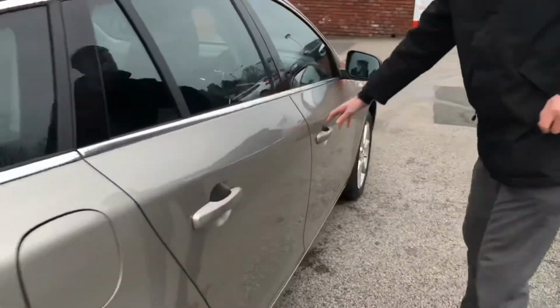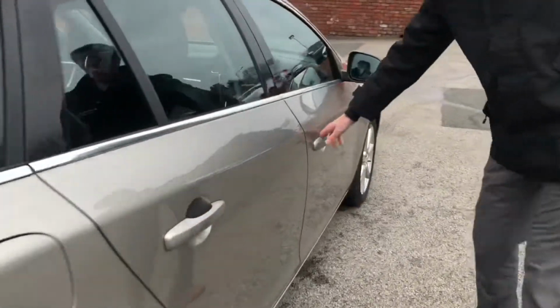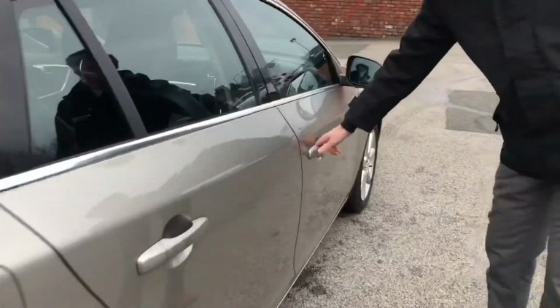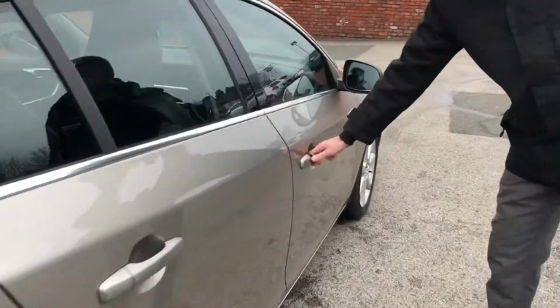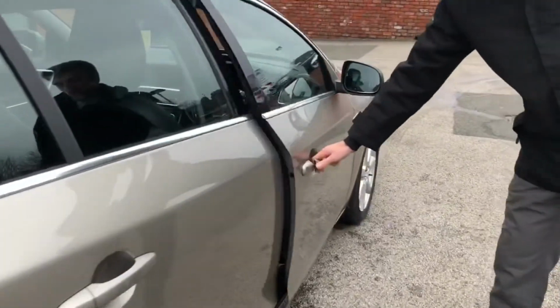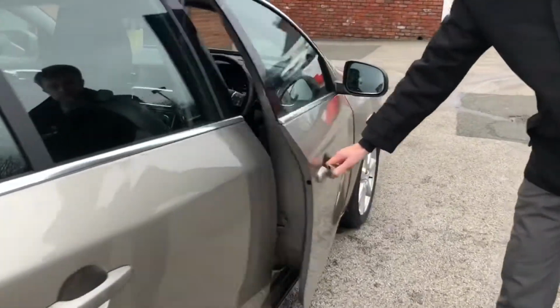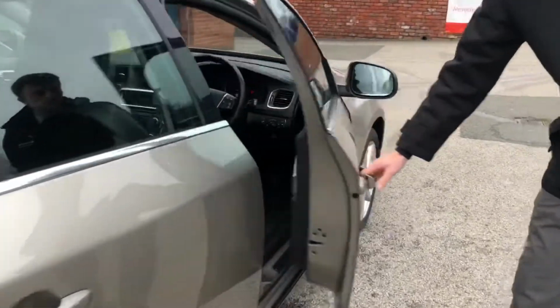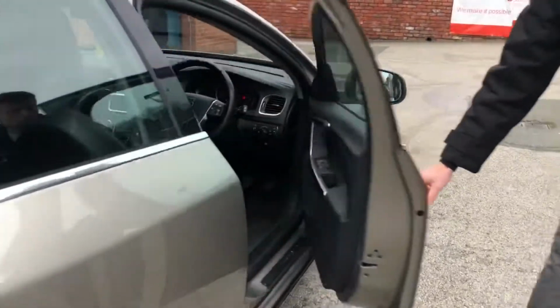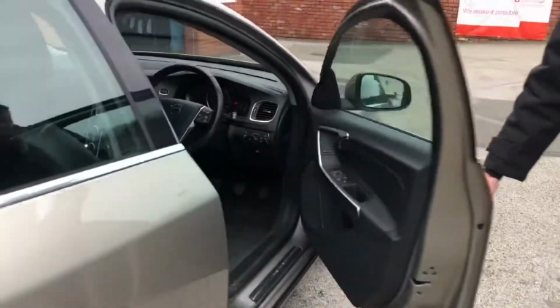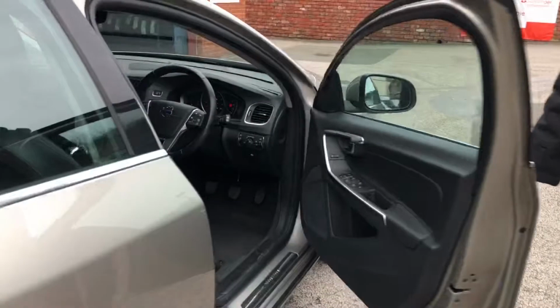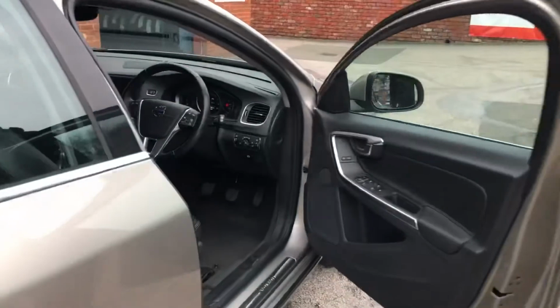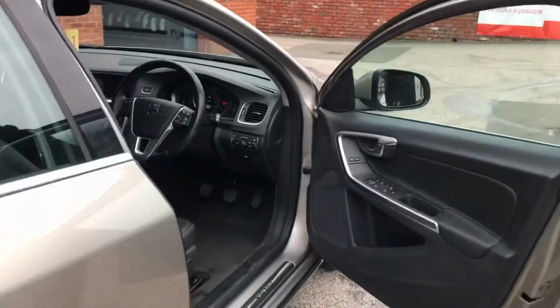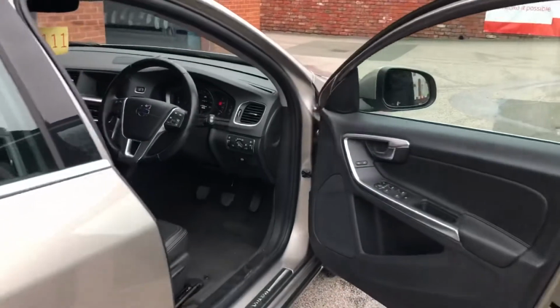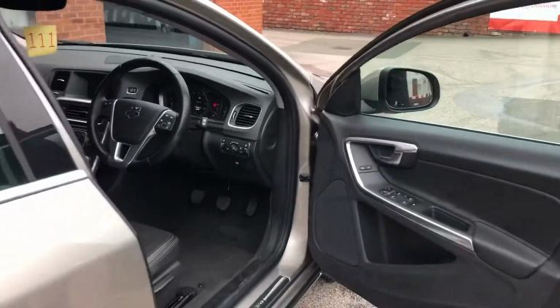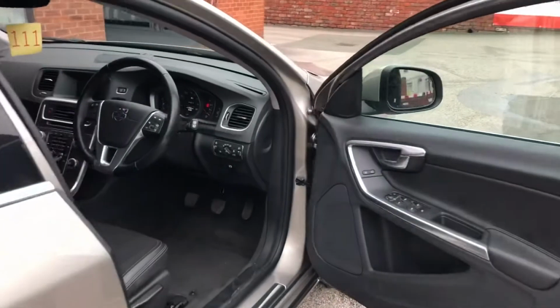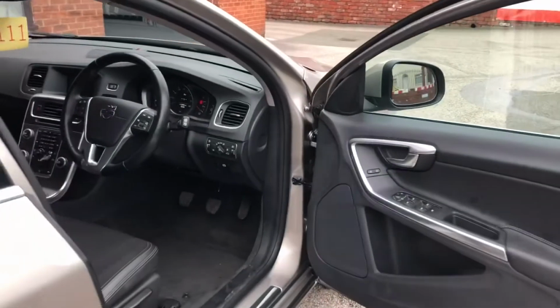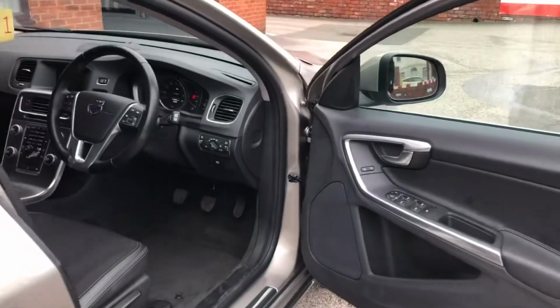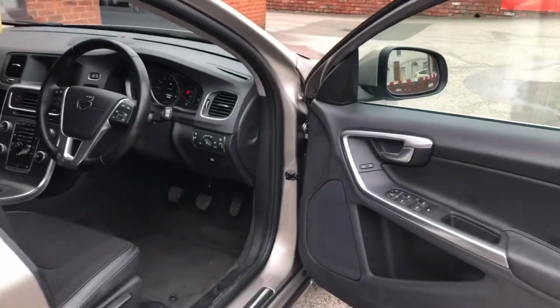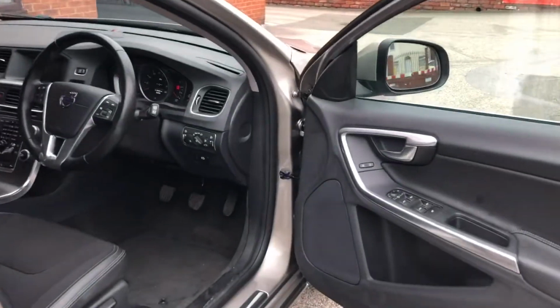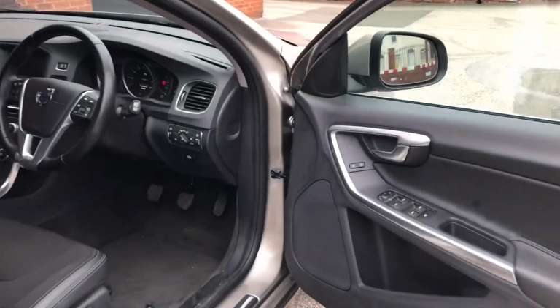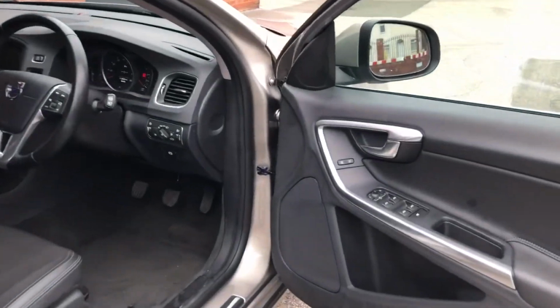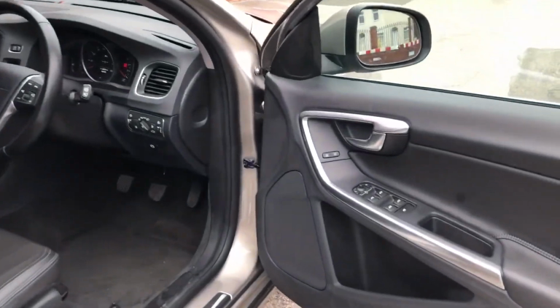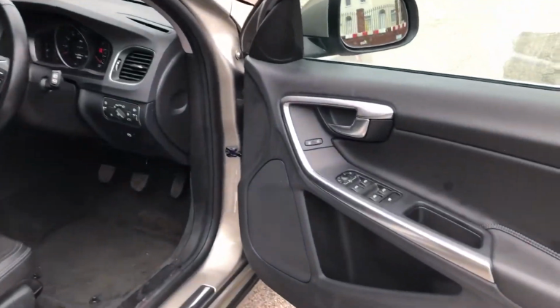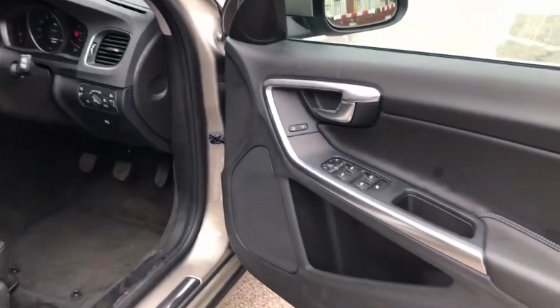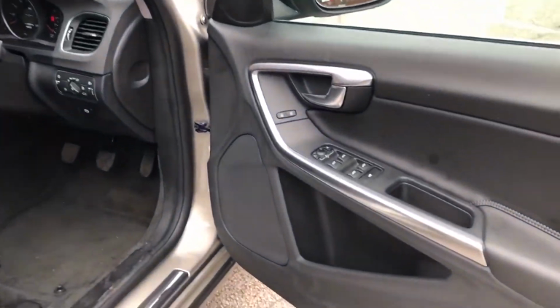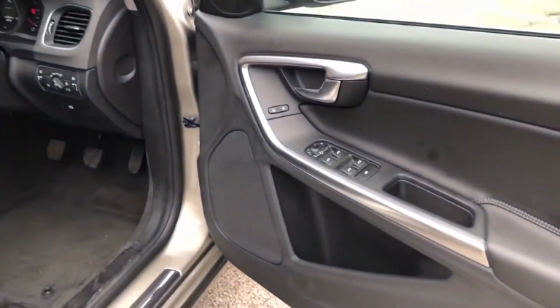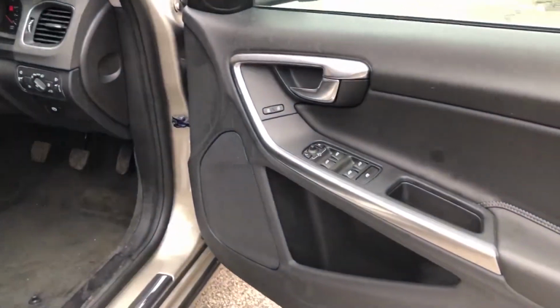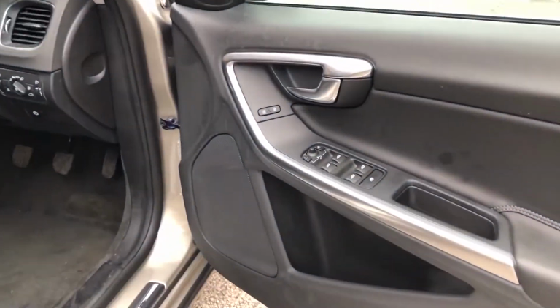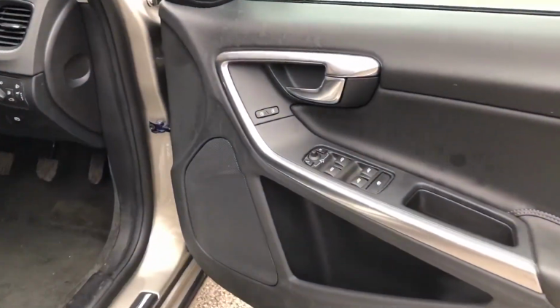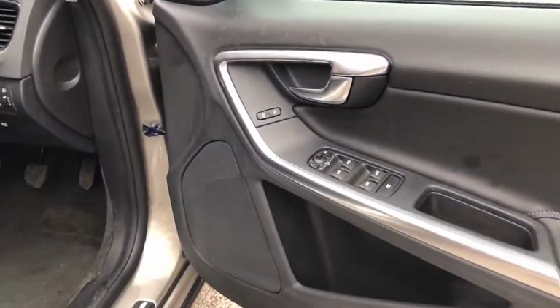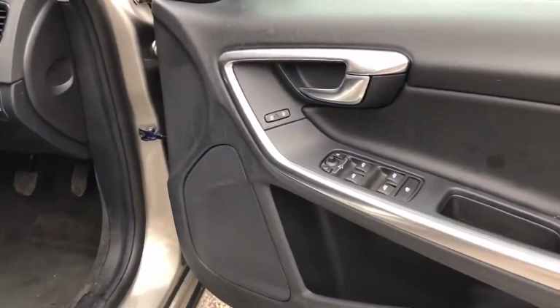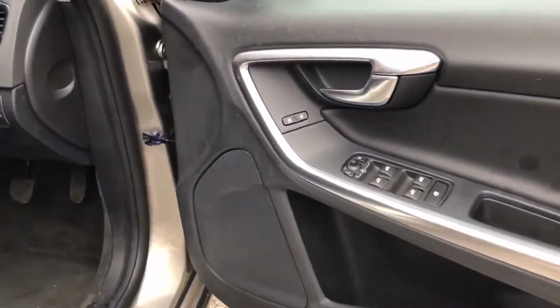Up to the driver's door, you've got the controls for all 4 electric windows as well as your mirrors.